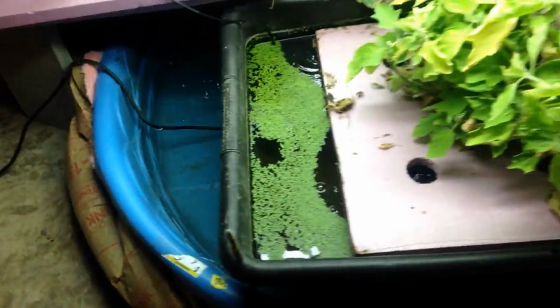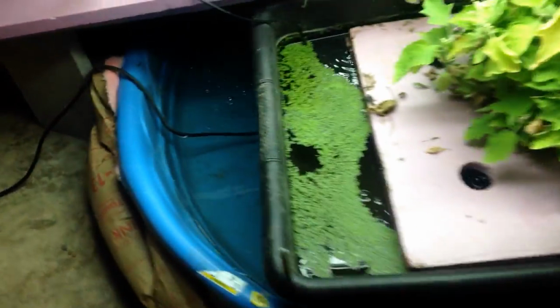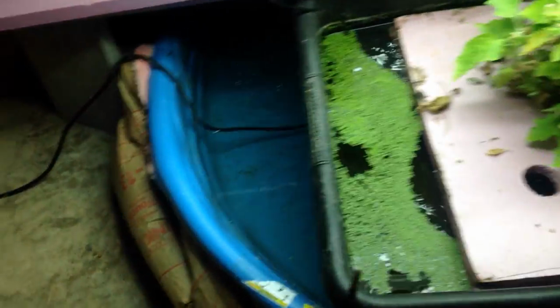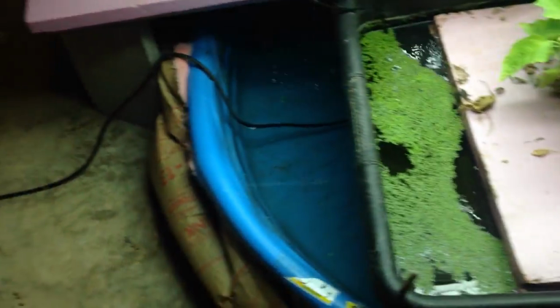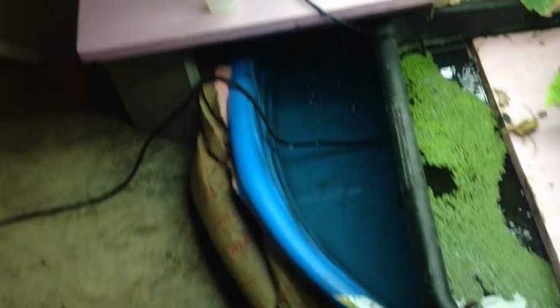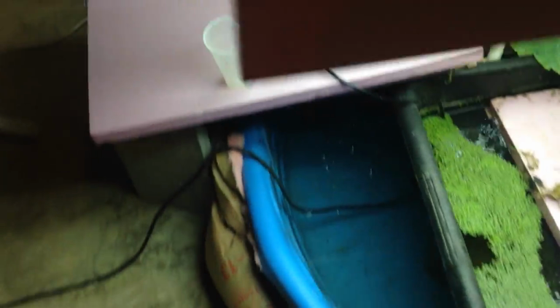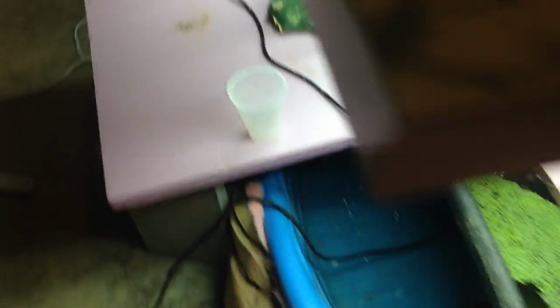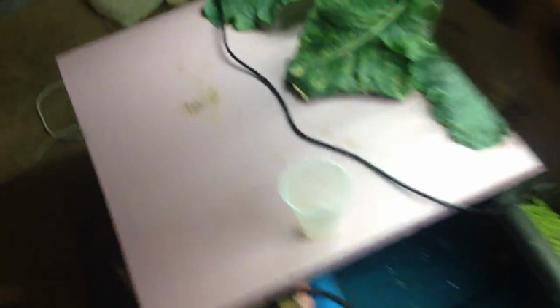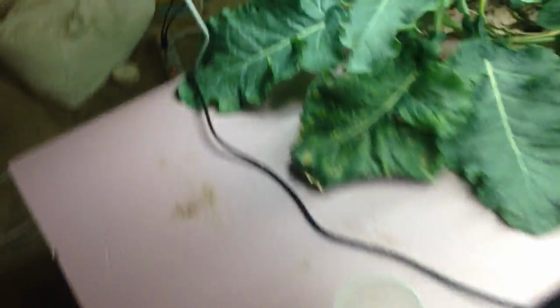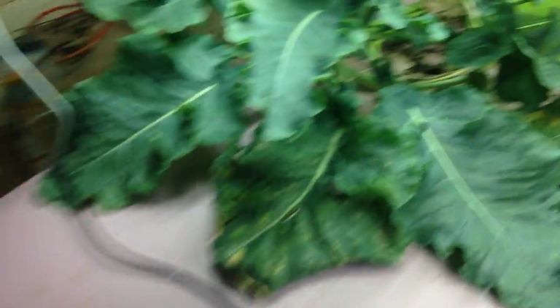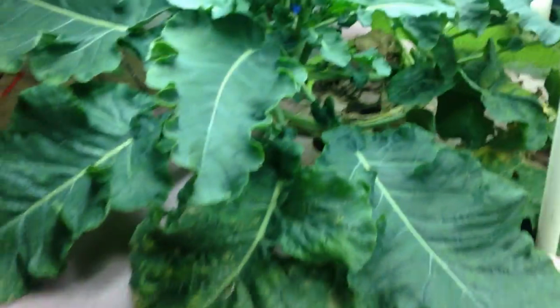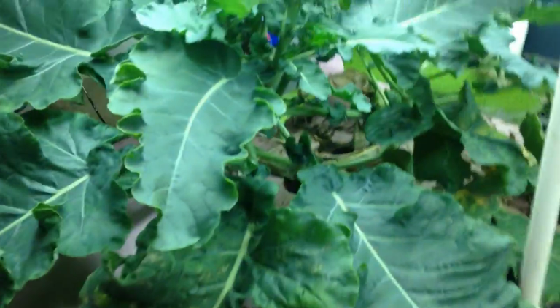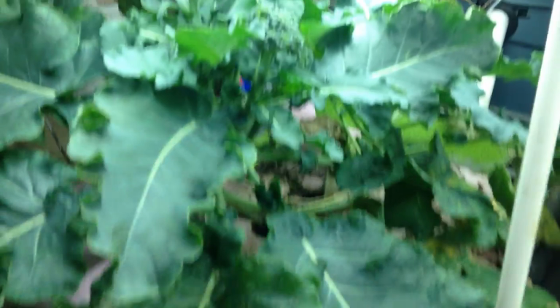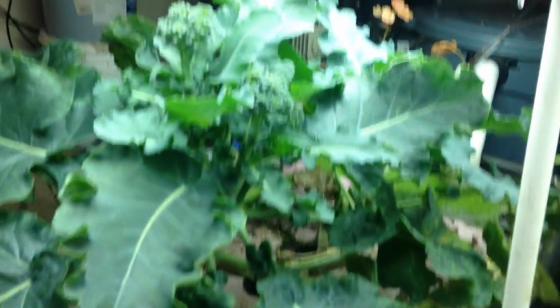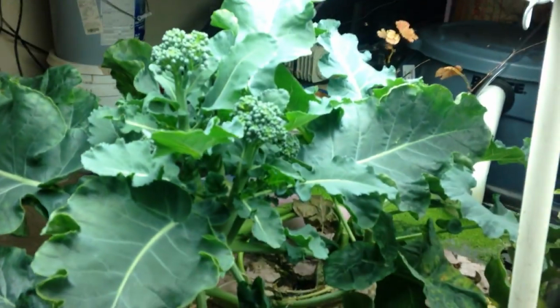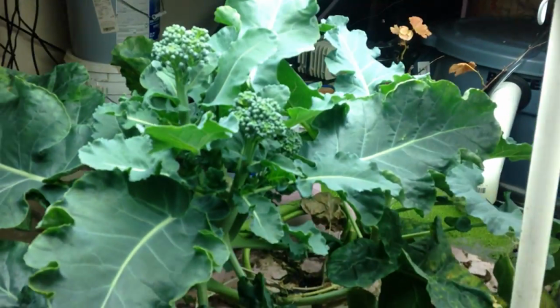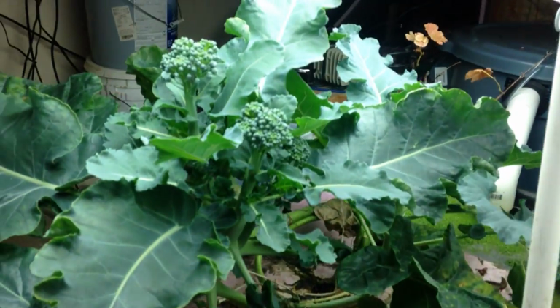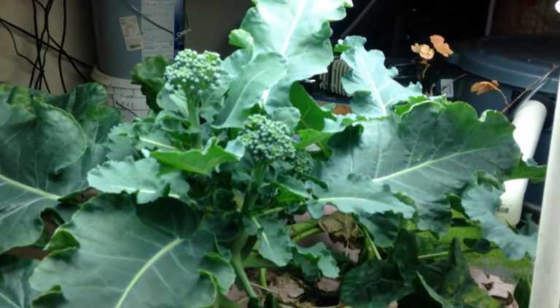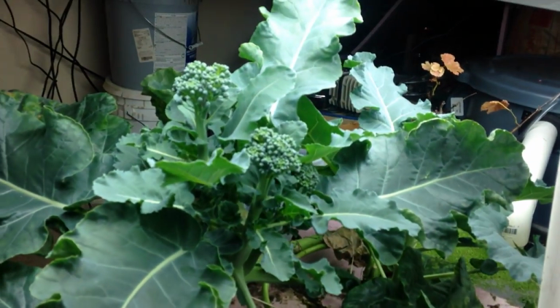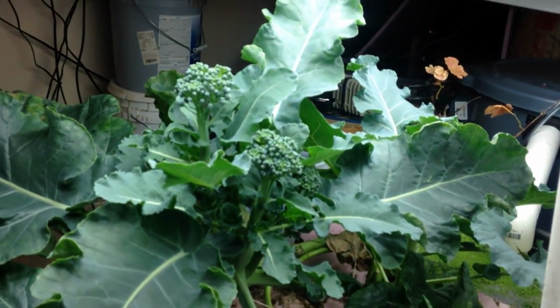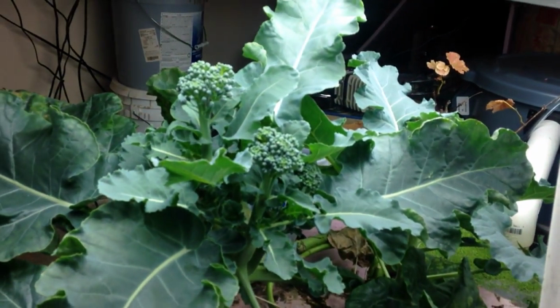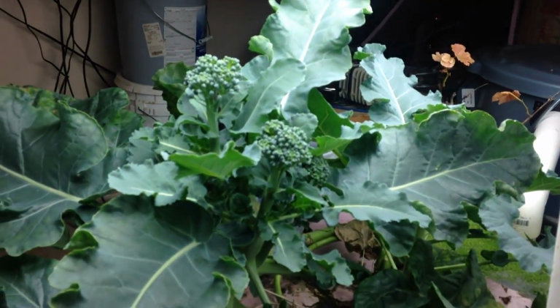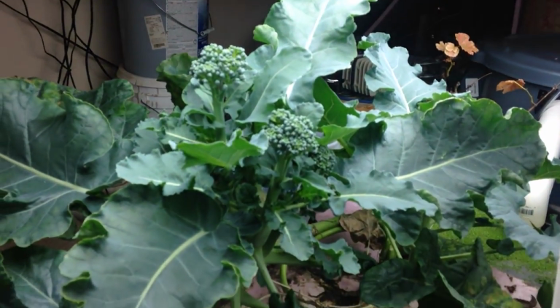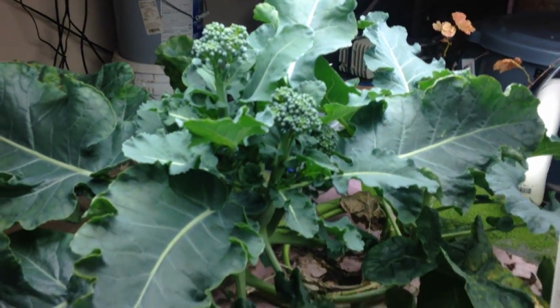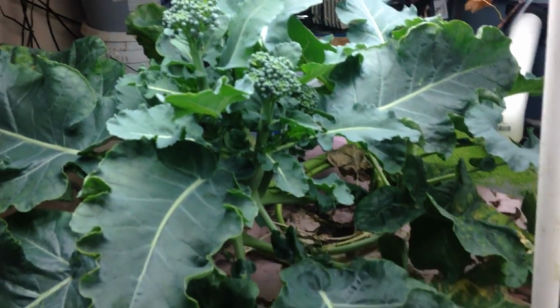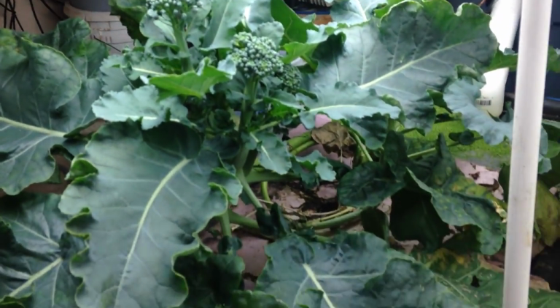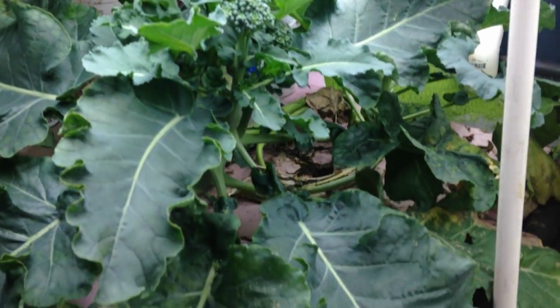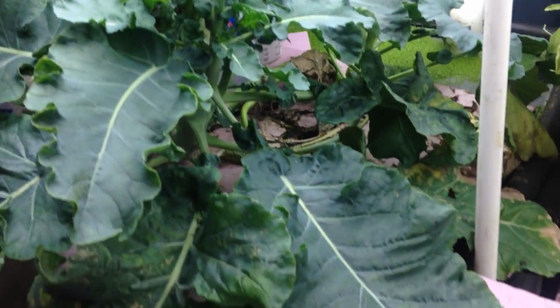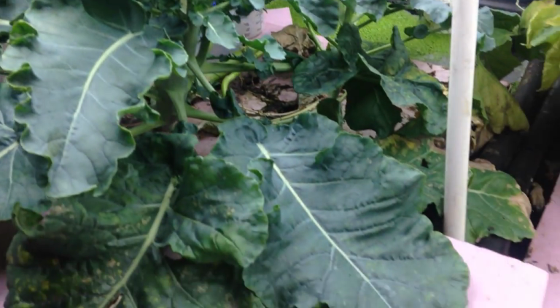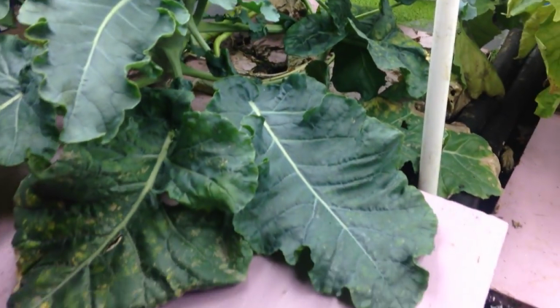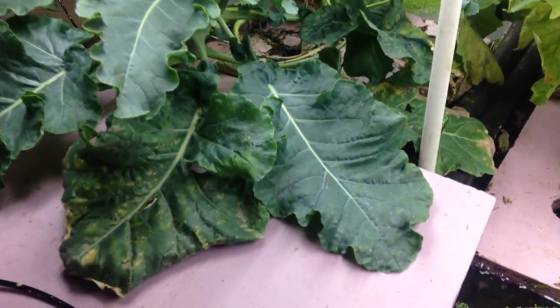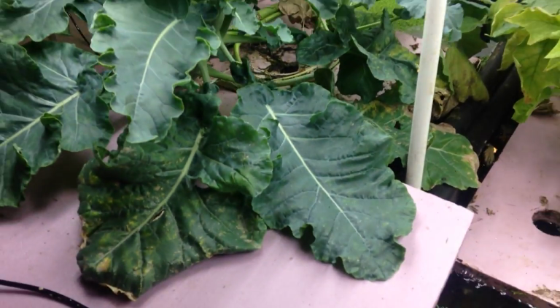I'm trying to quickly show this broccoli here — they've already harvested it once but it's doing well.